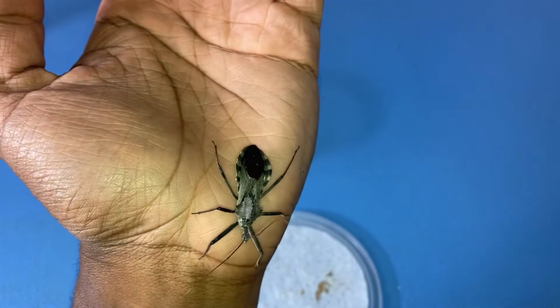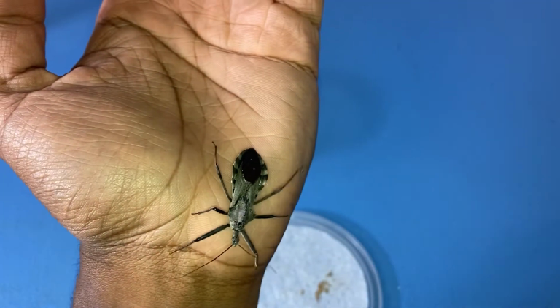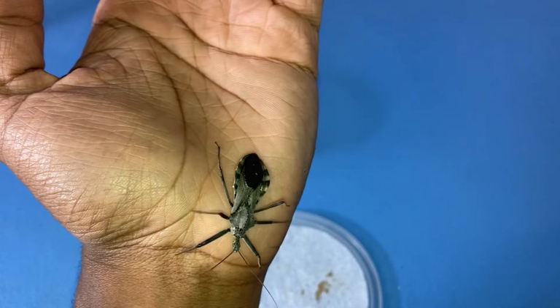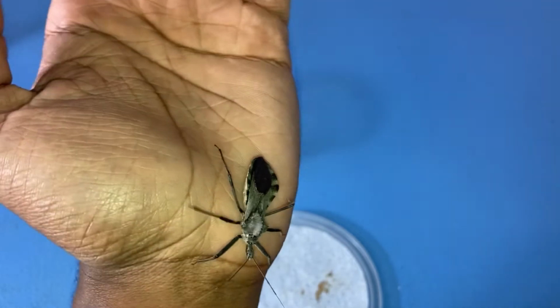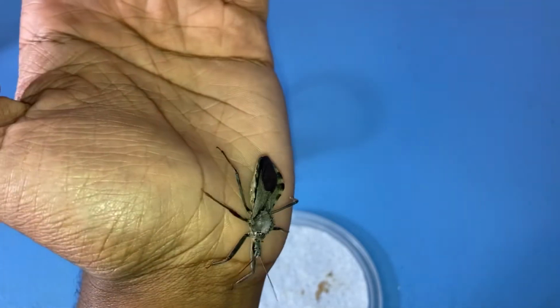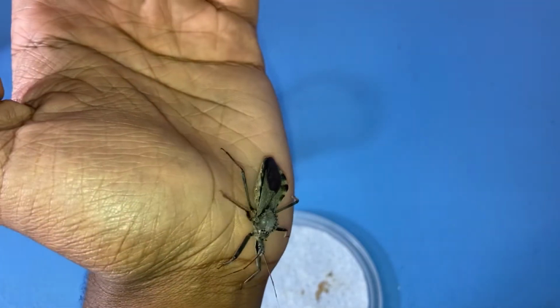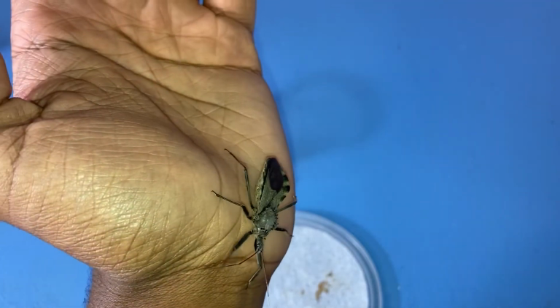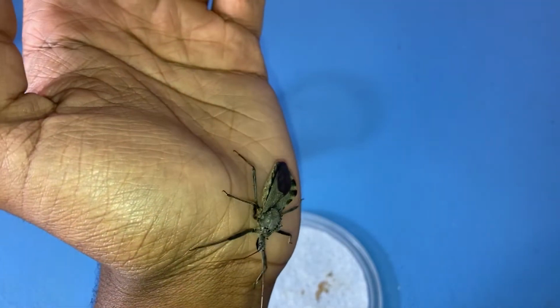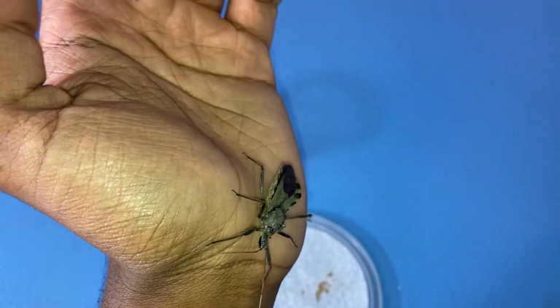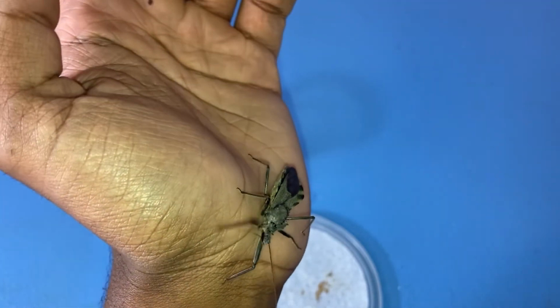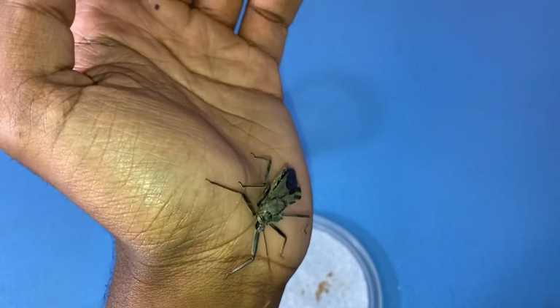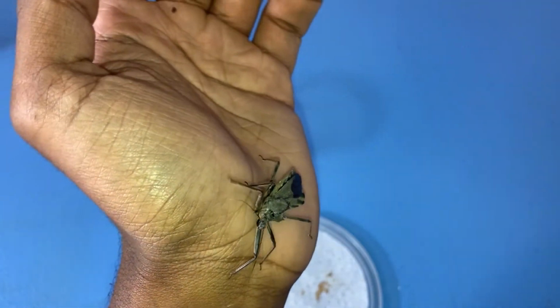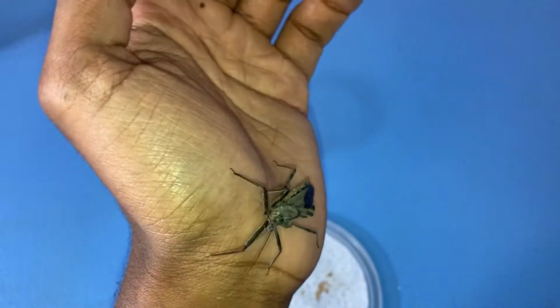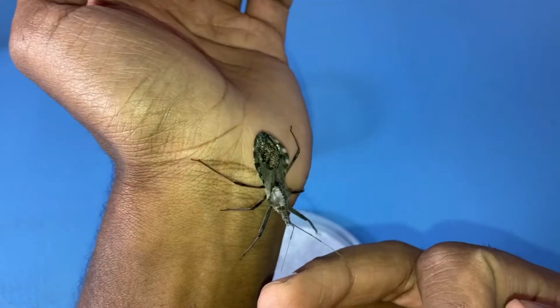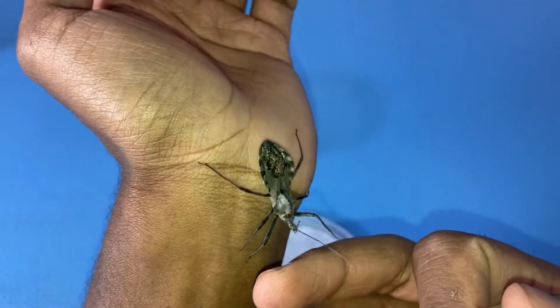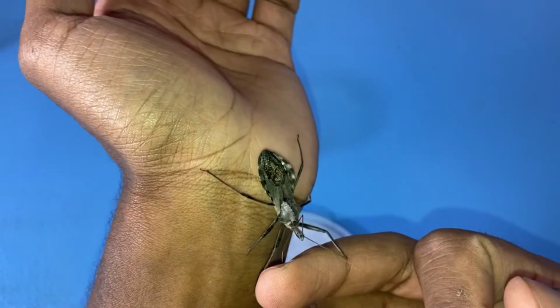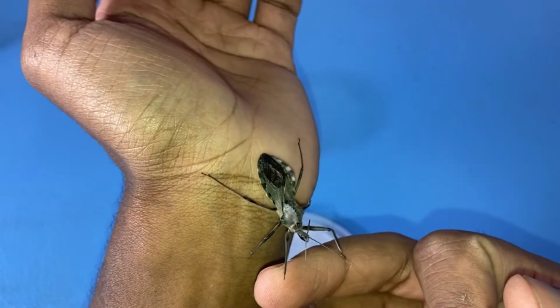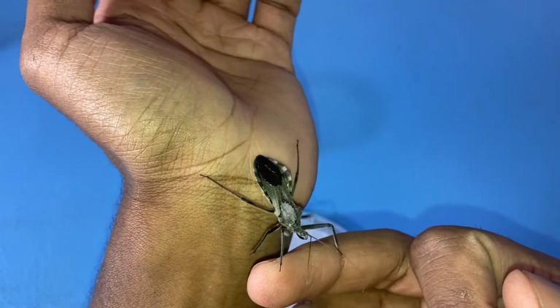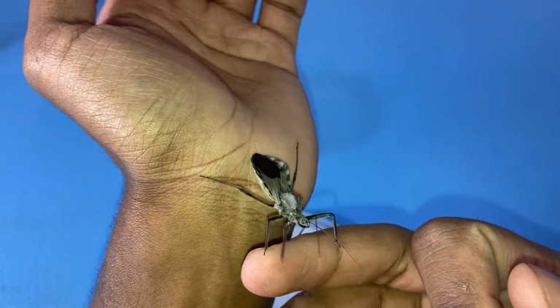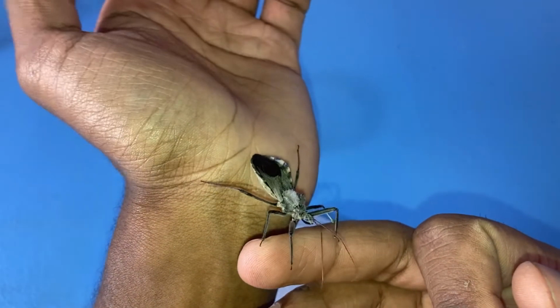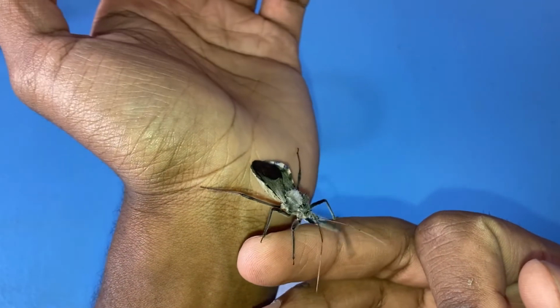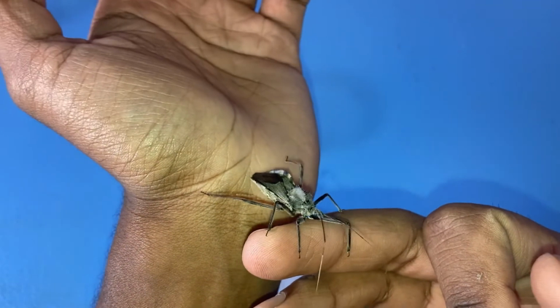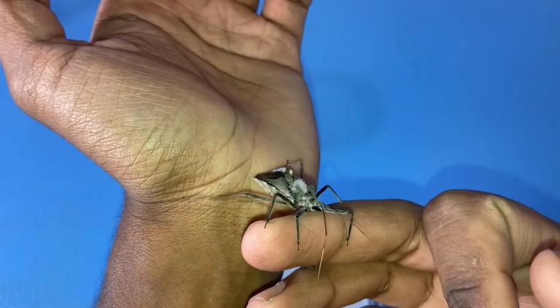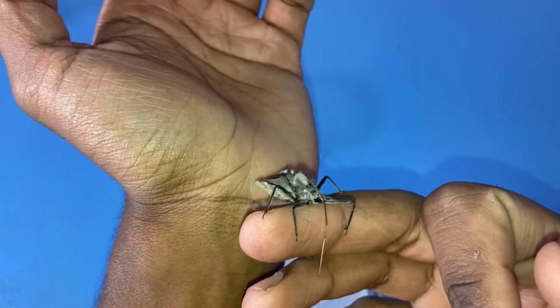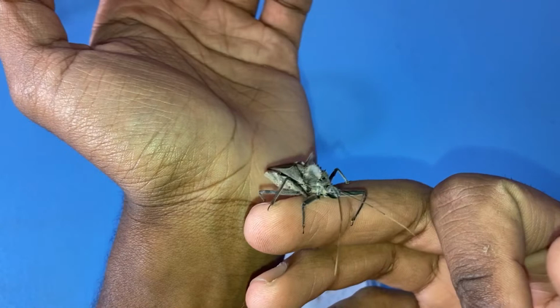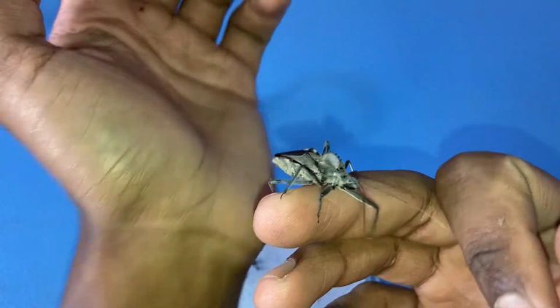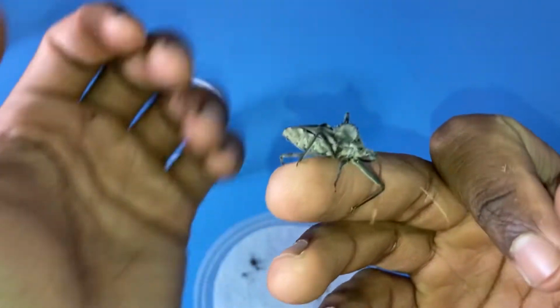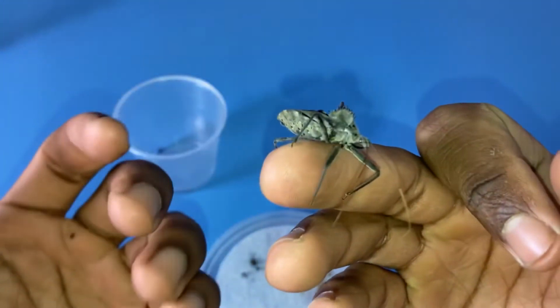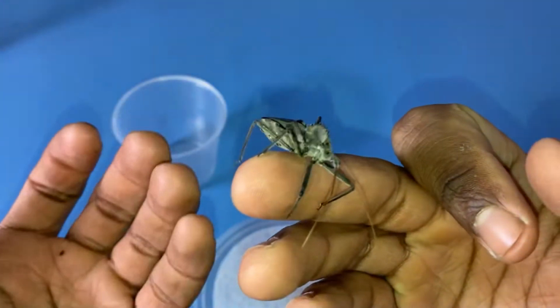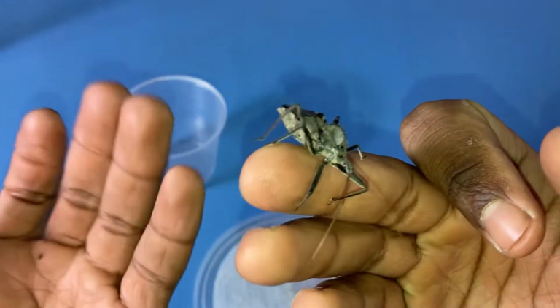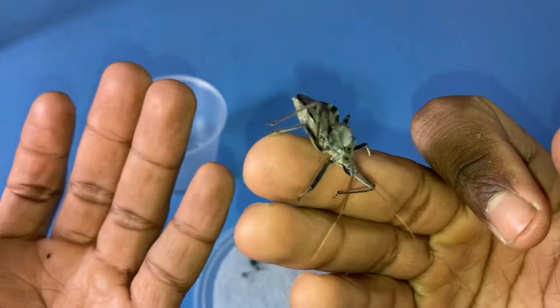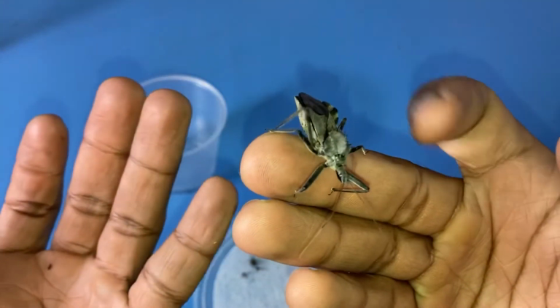Right now I'm going to show you guys a video I got of my male and female wheelbugs mating. Hopefully it'll give you an idea of what it looks like when wheelbugs are mating.